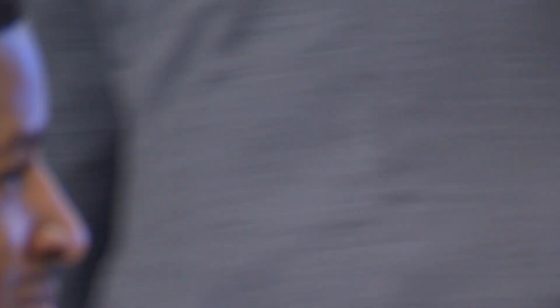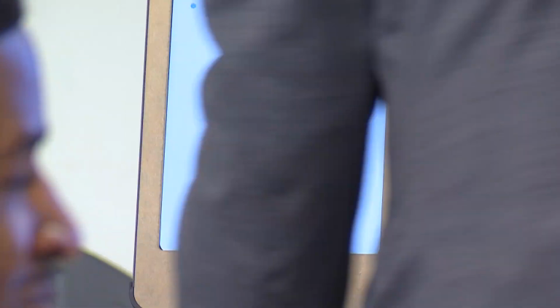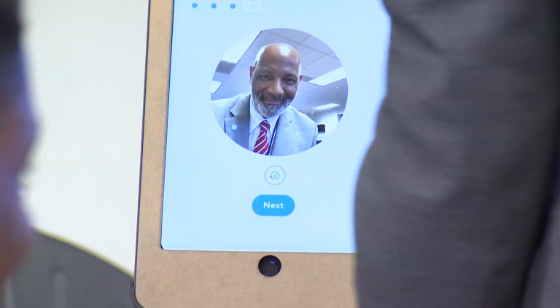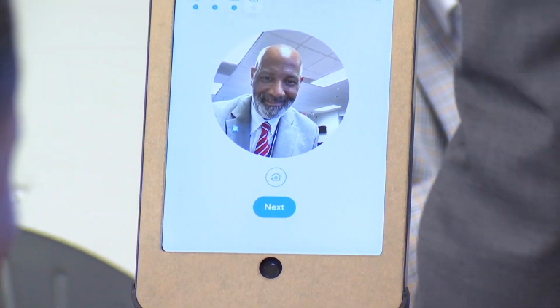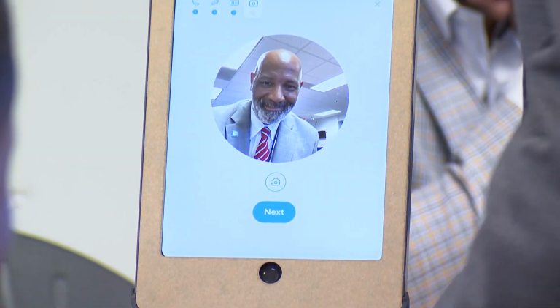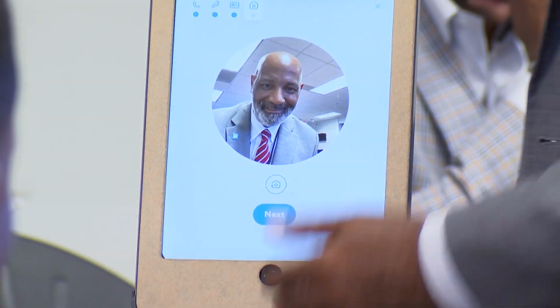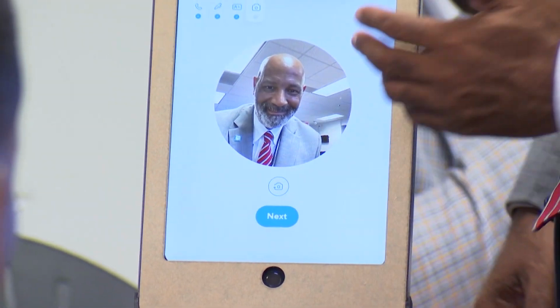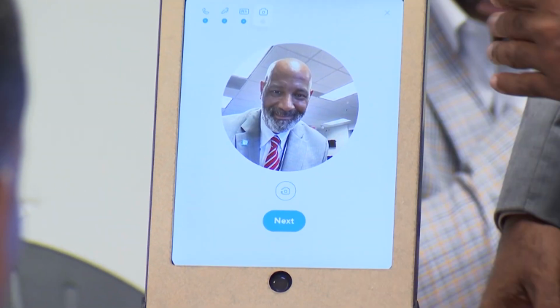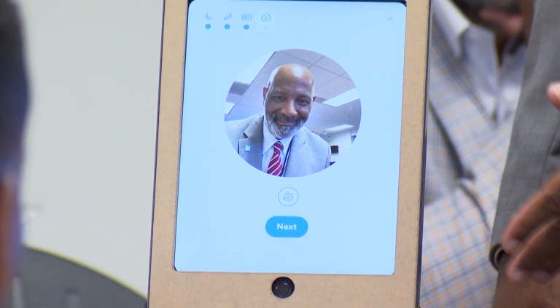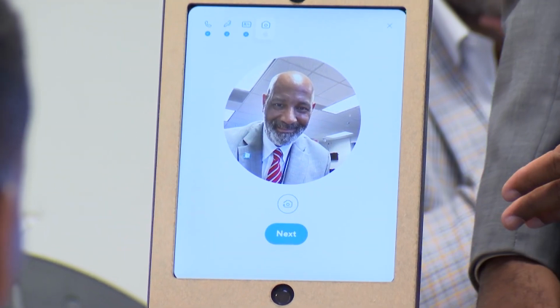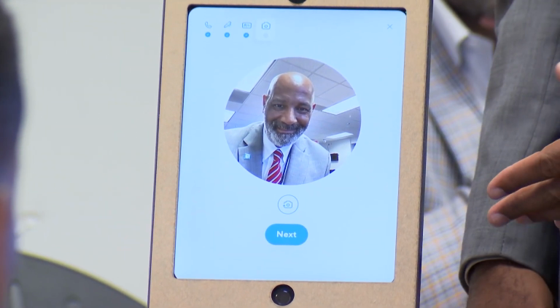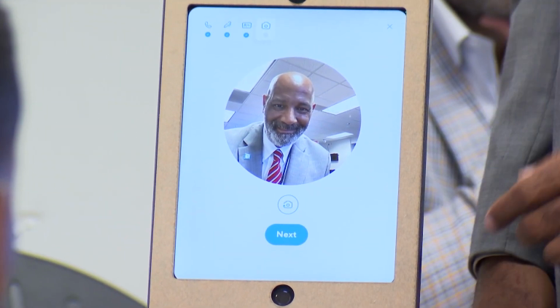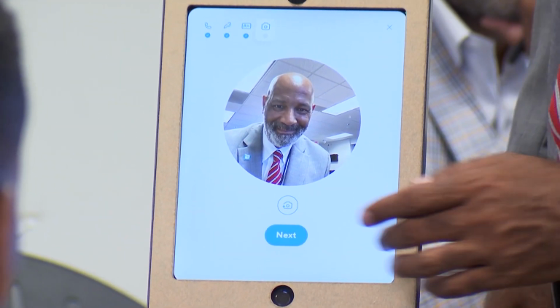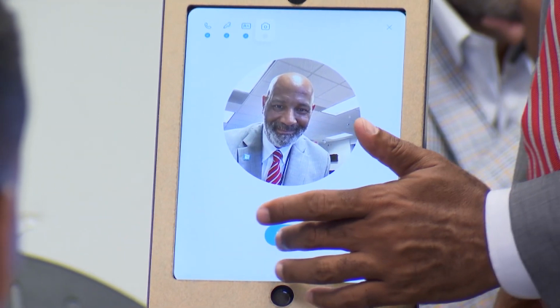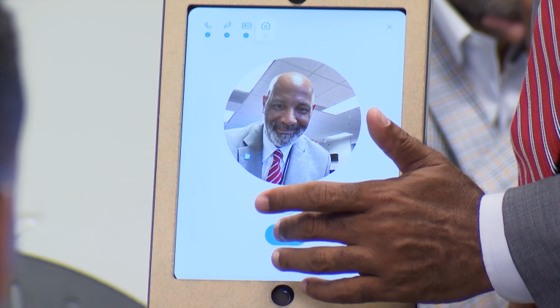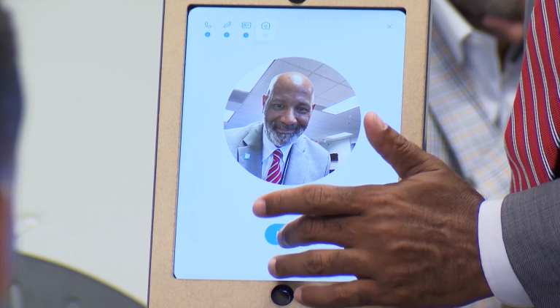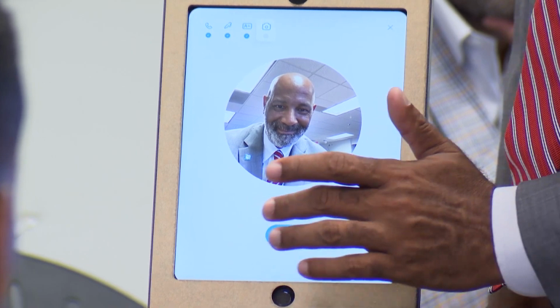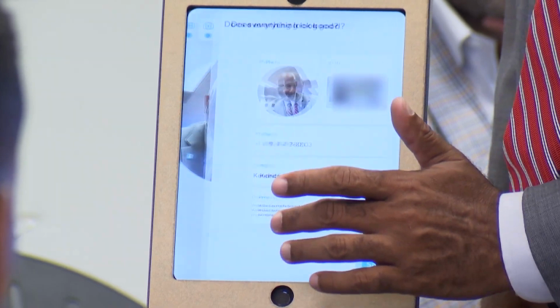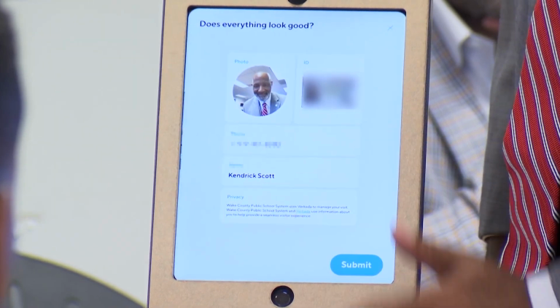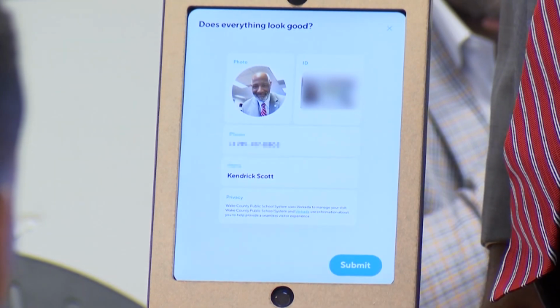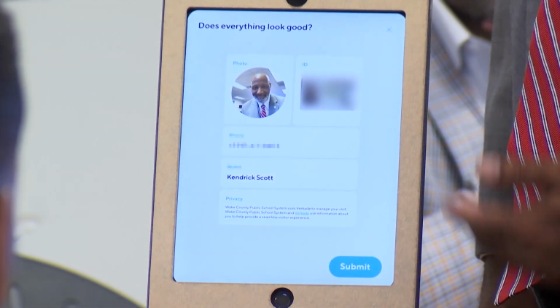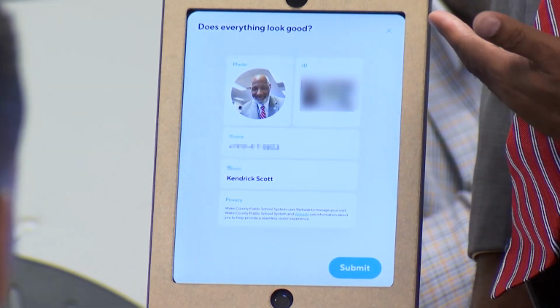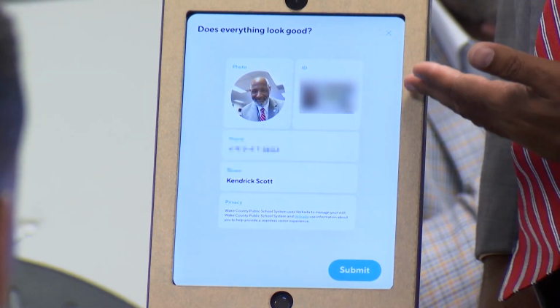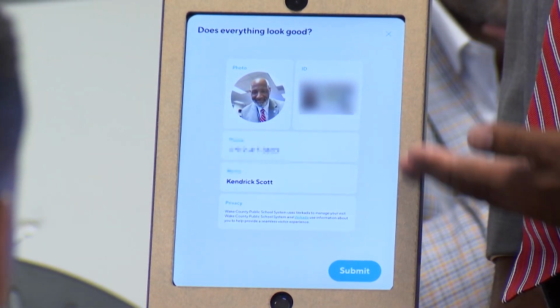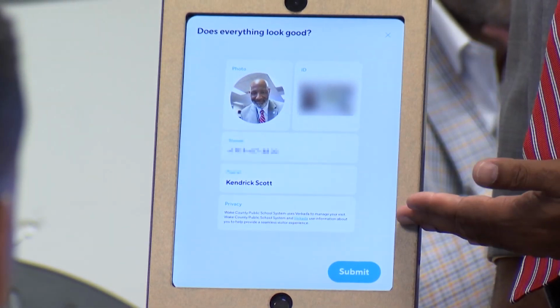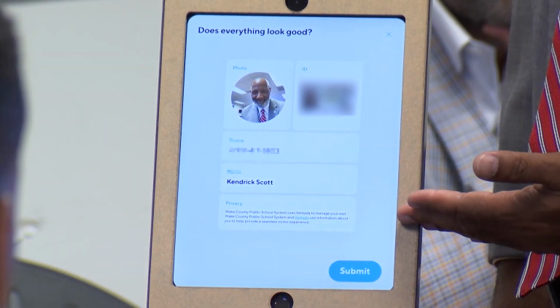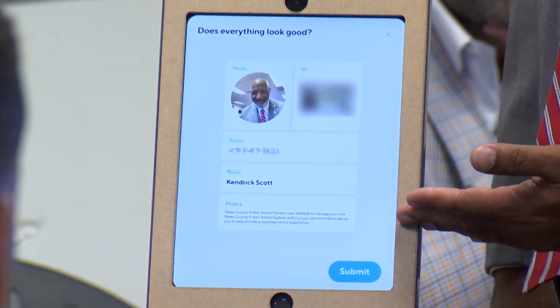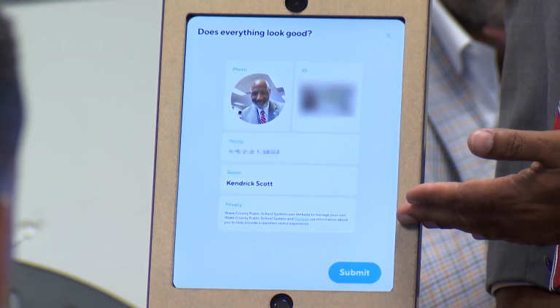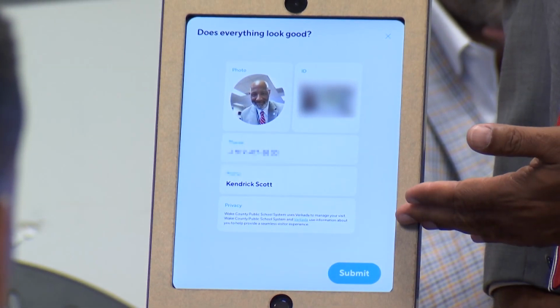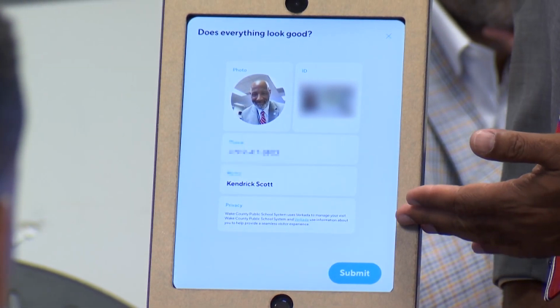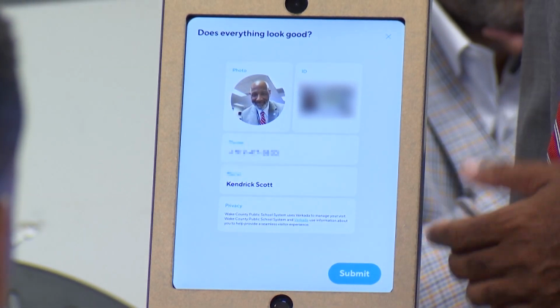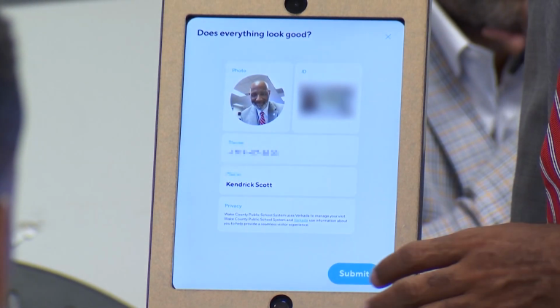If the background check is clear, the system will take a photo and print a badge. If not, it will notify people within the school who are assigned to handle the situation.